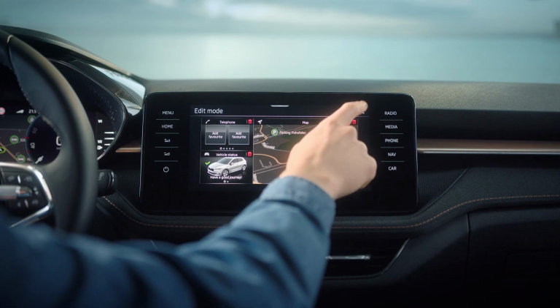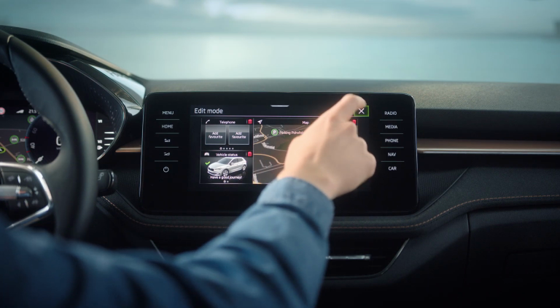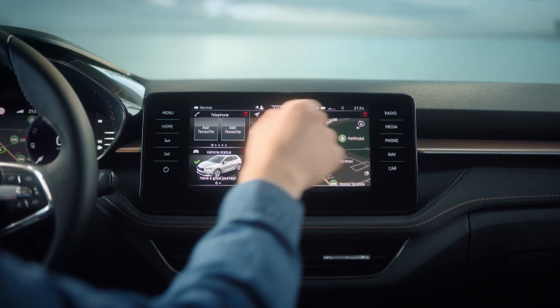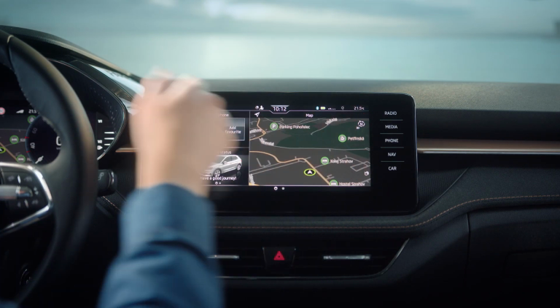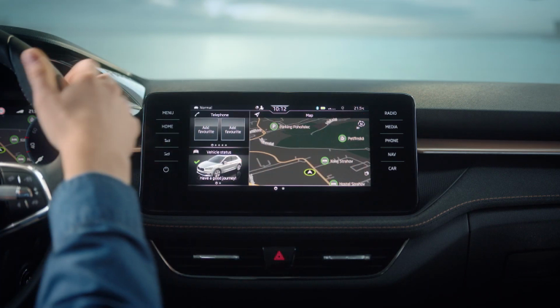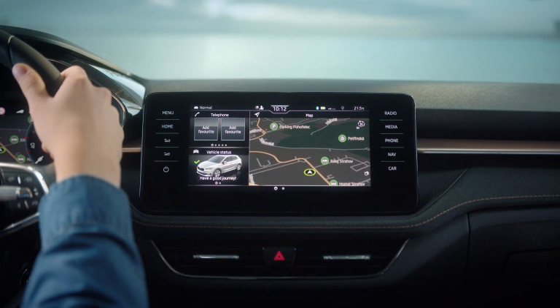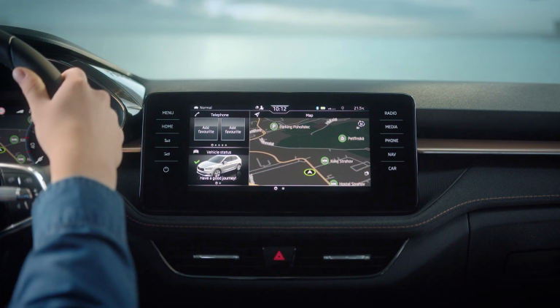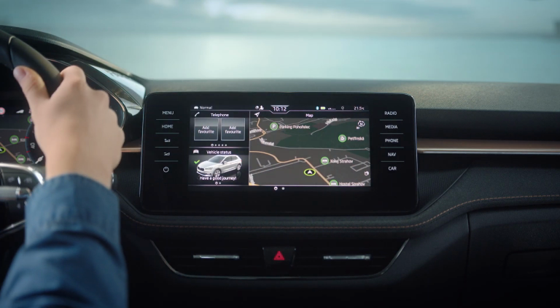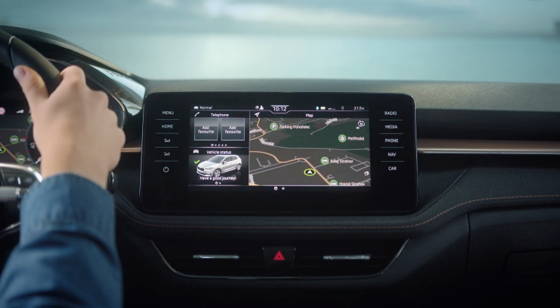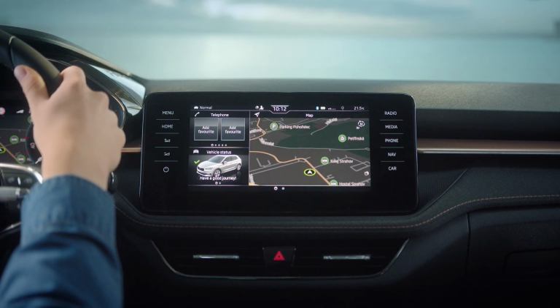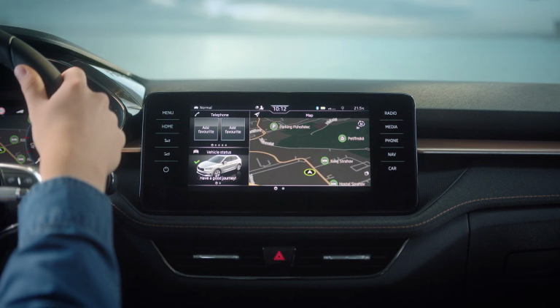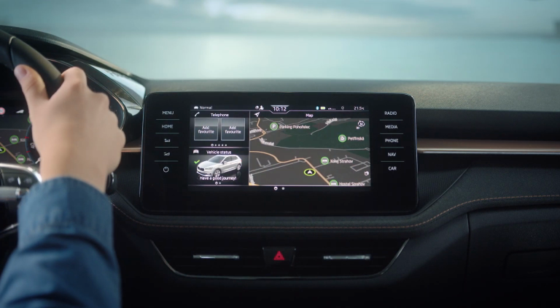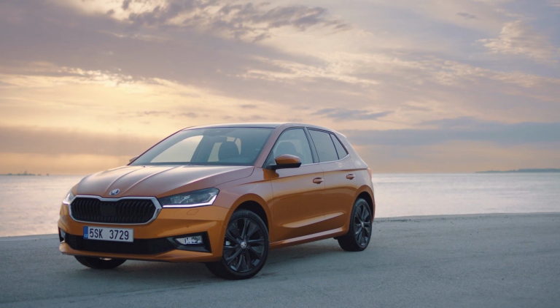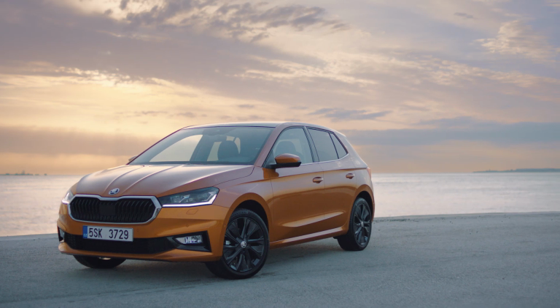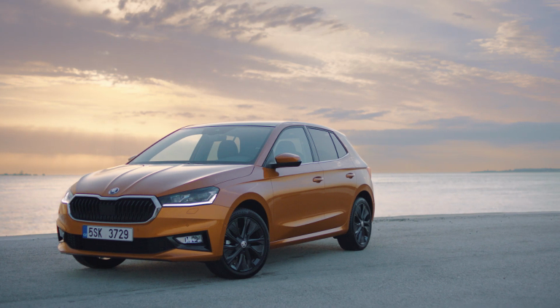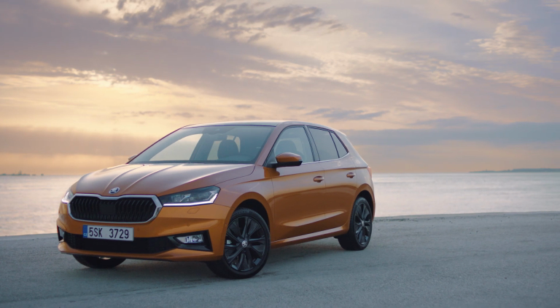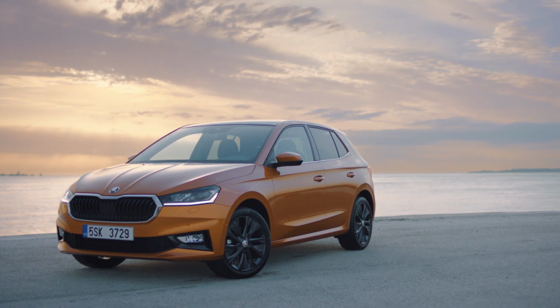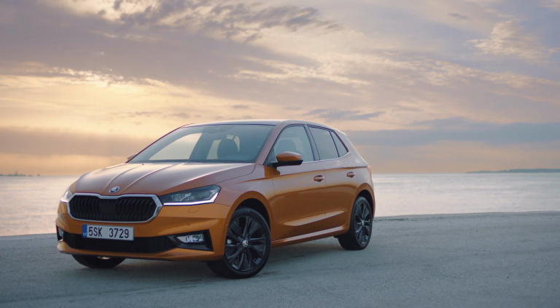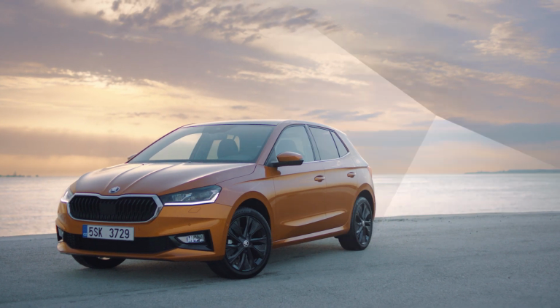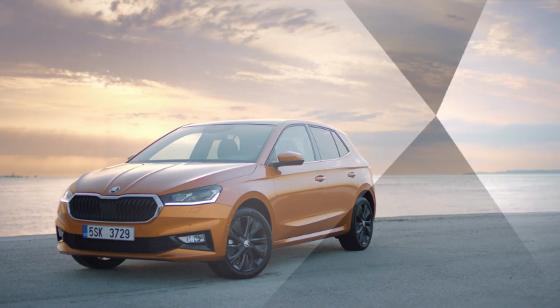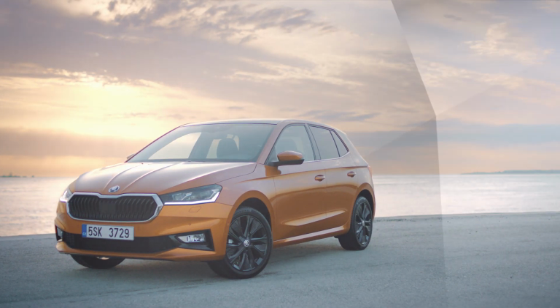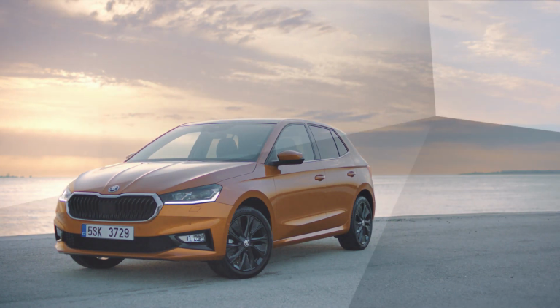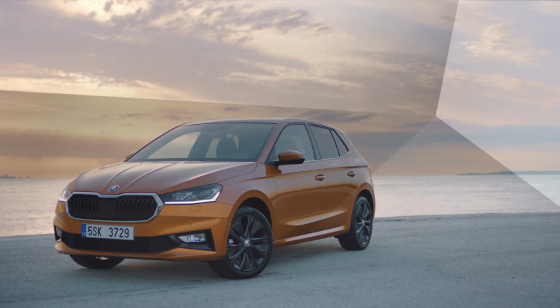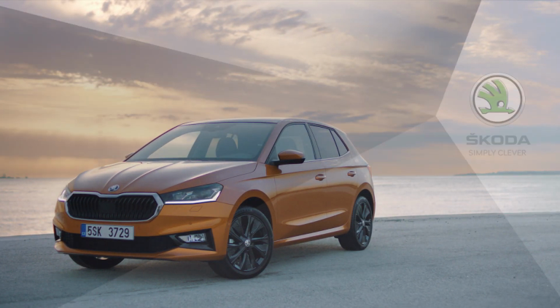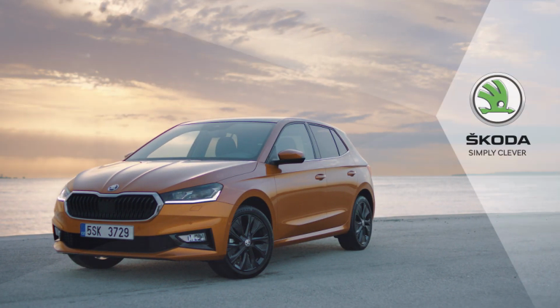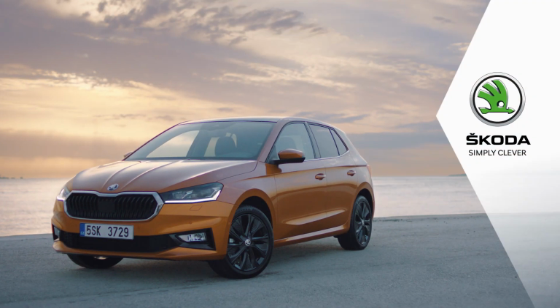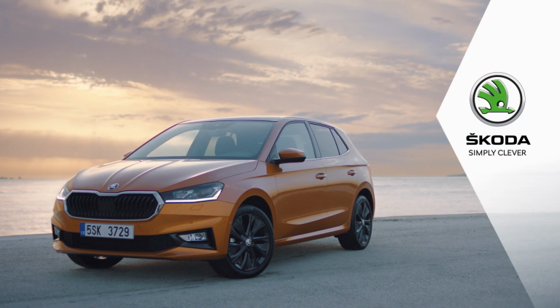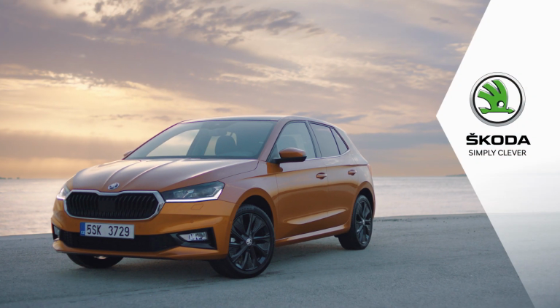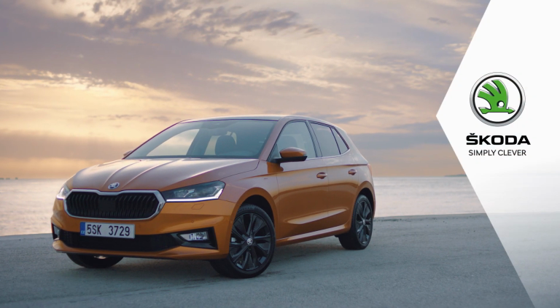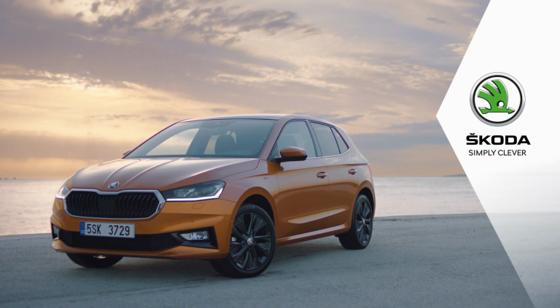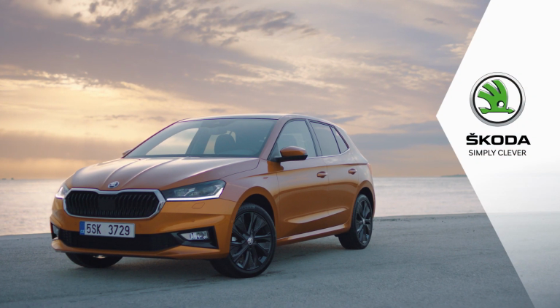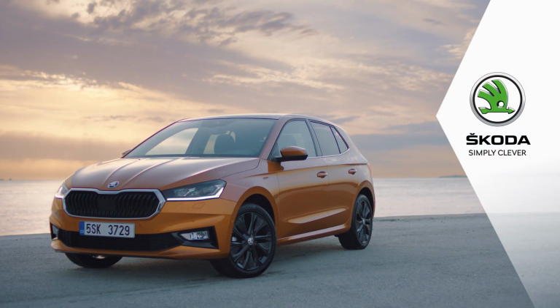Infotainment display in the all-new Fabia. Škoda. Simply clever.